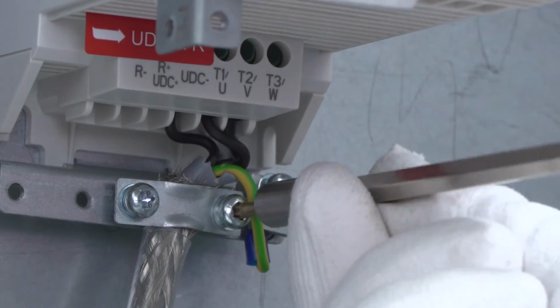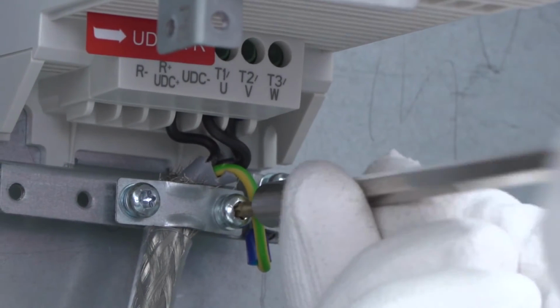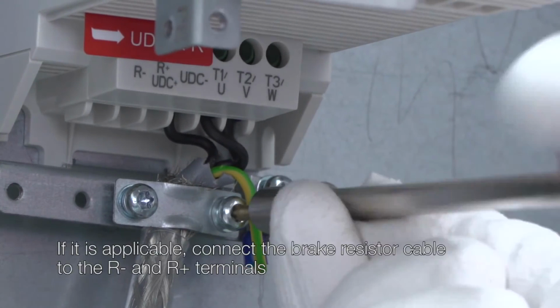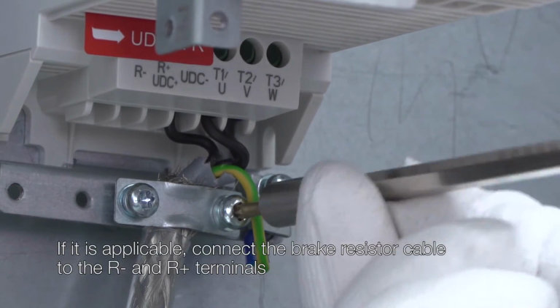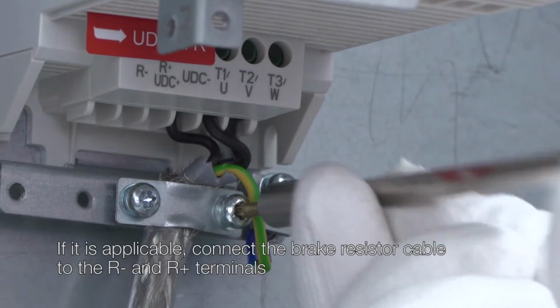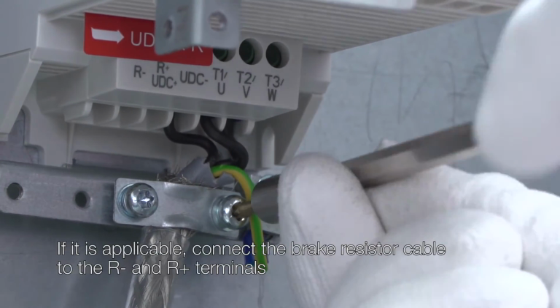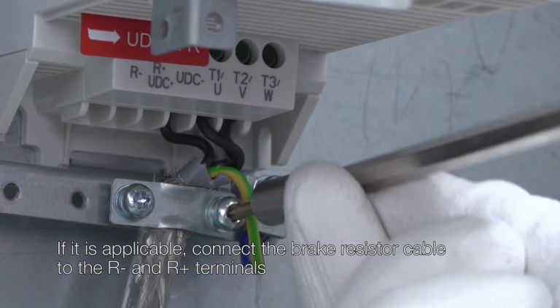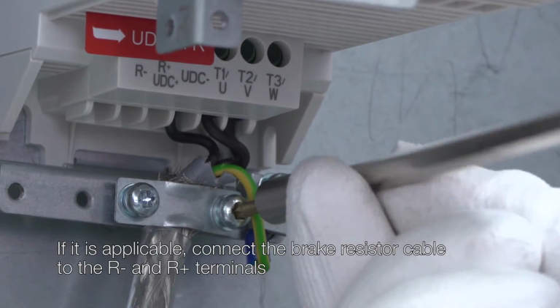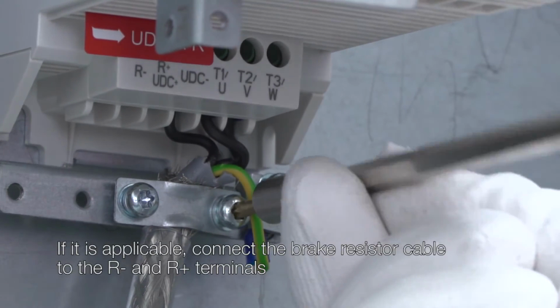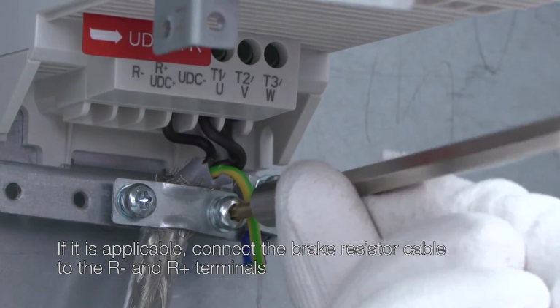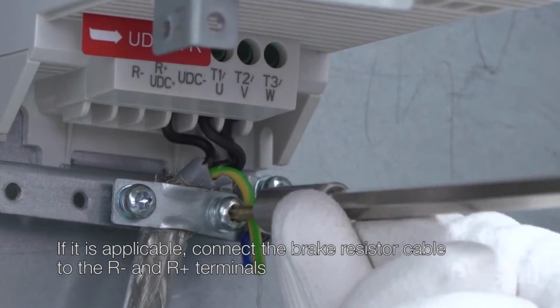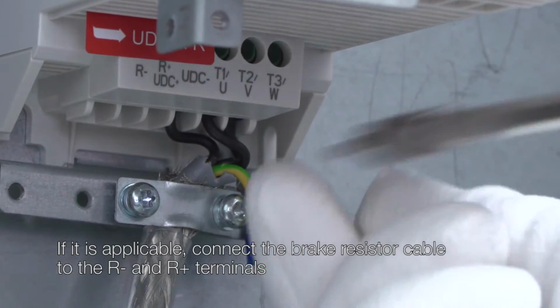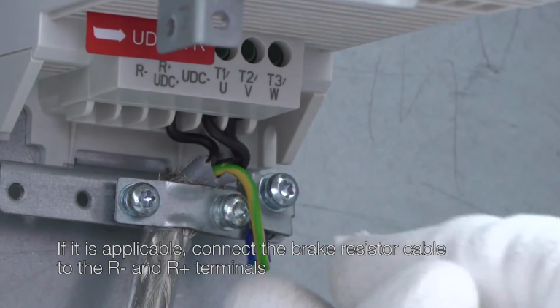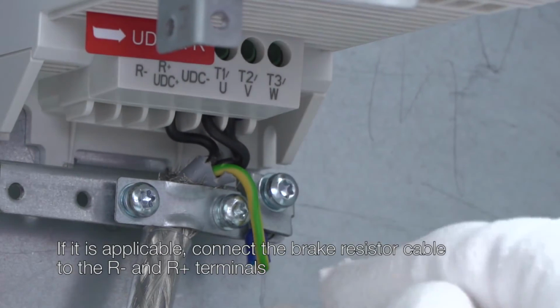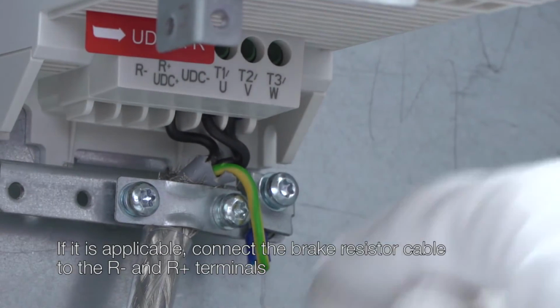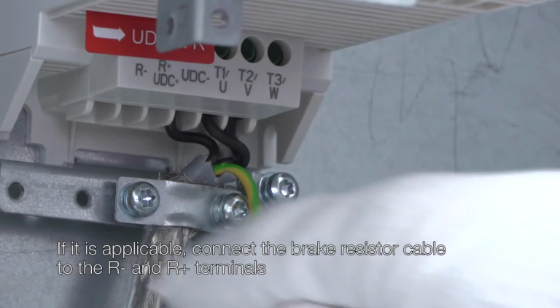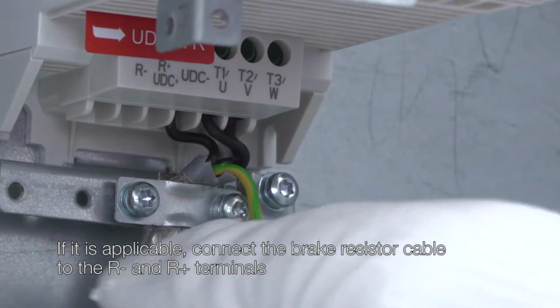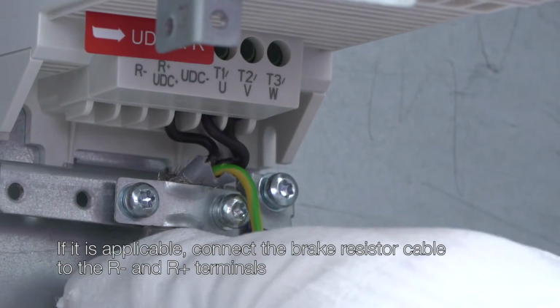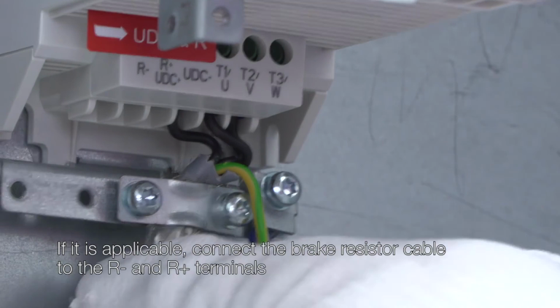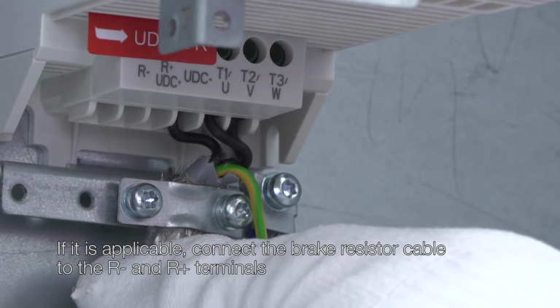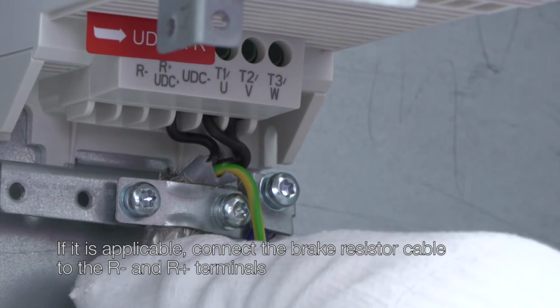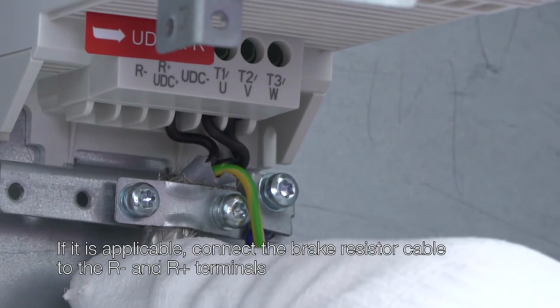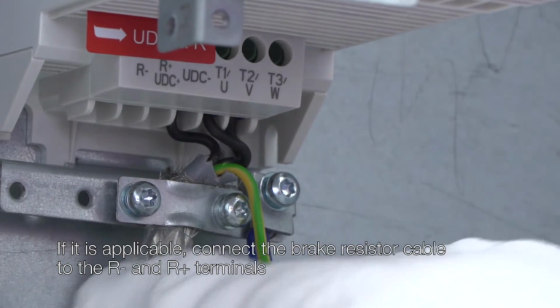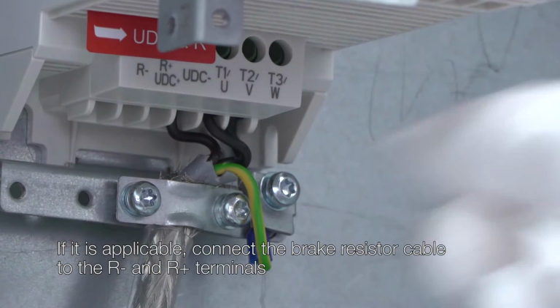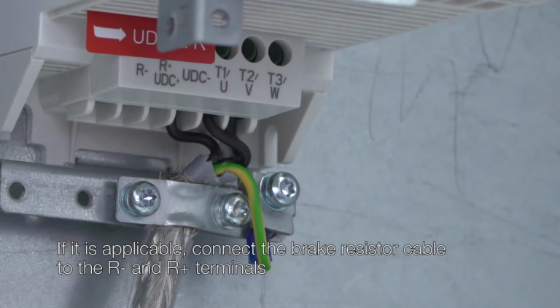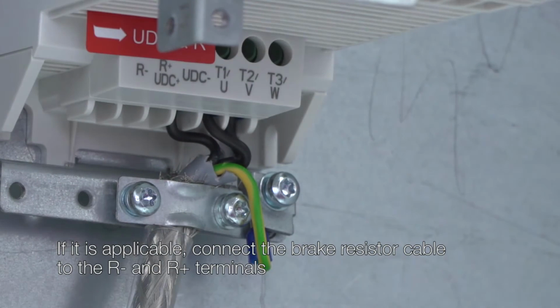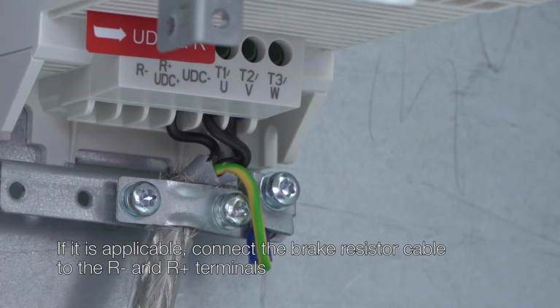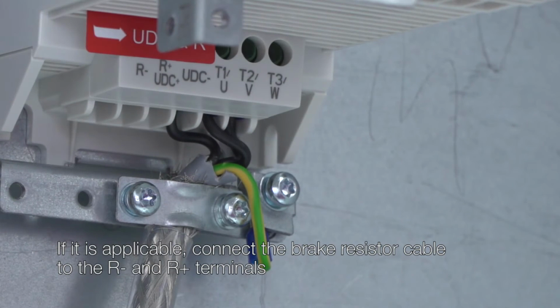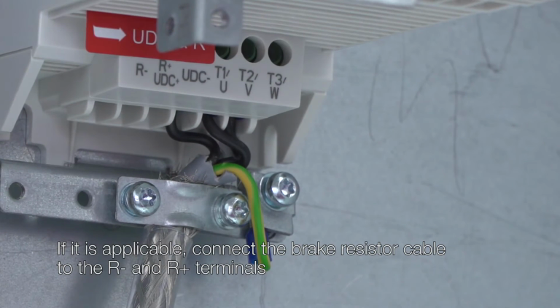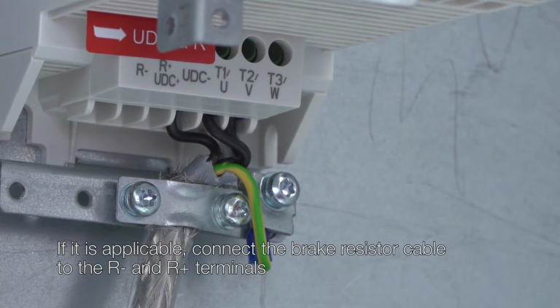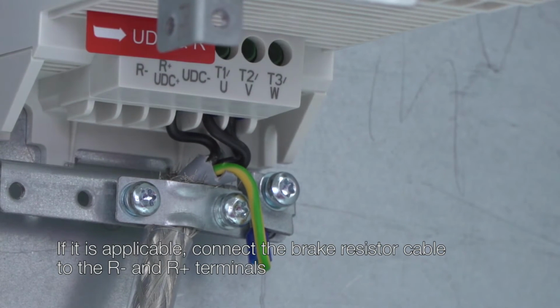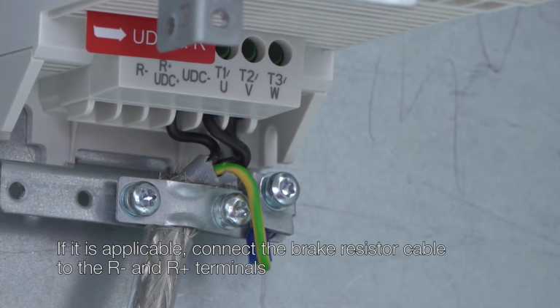If applicable, connect the brake resistor cable to the R+ and R- terminals.